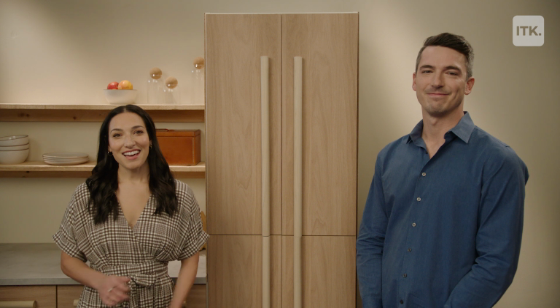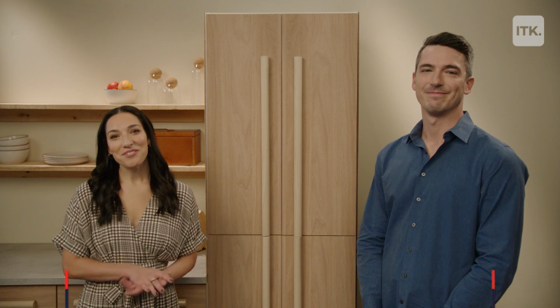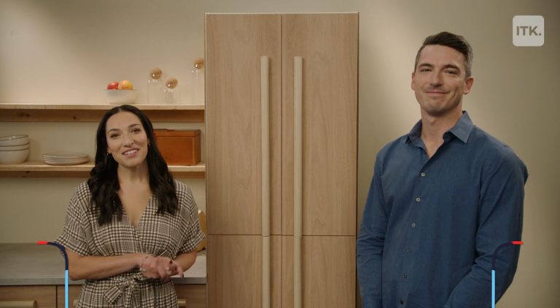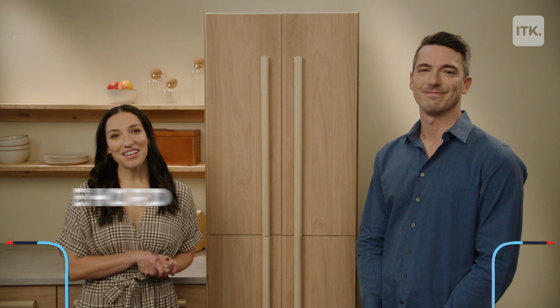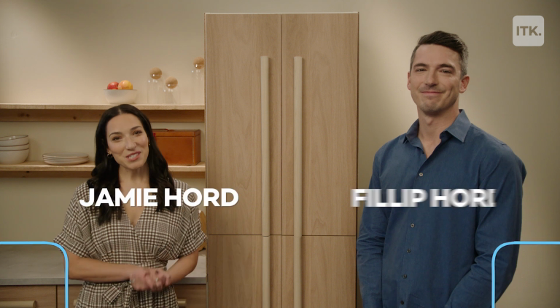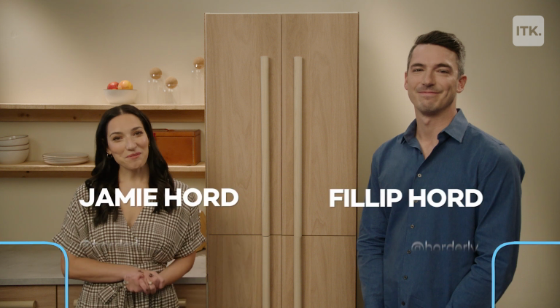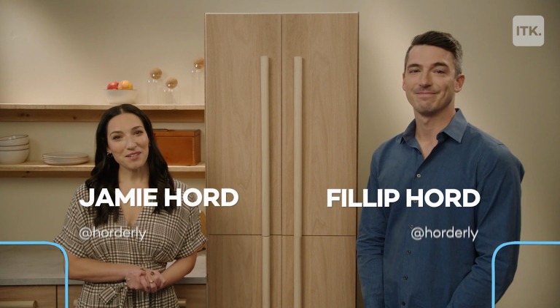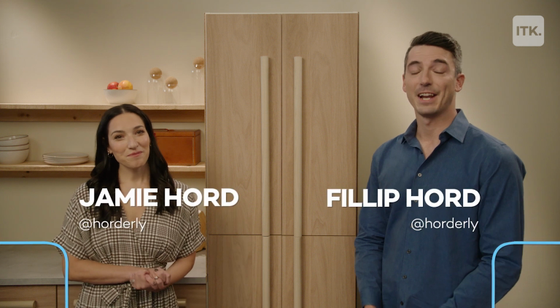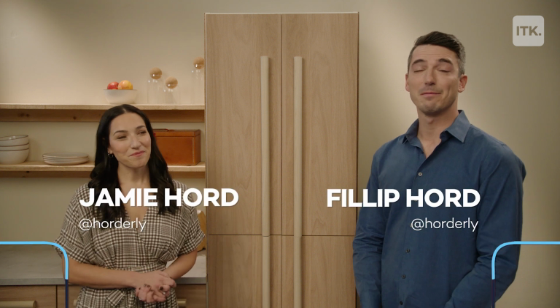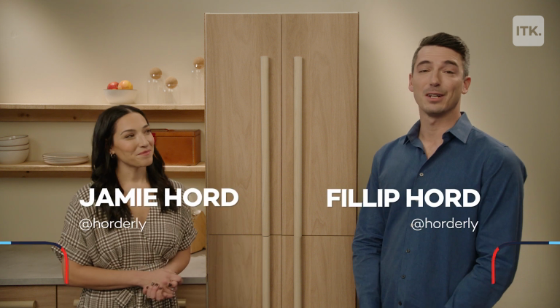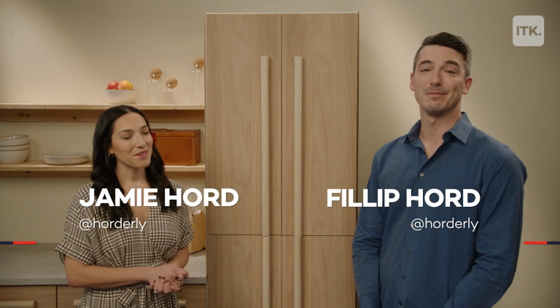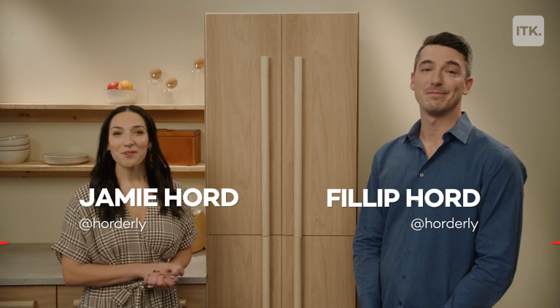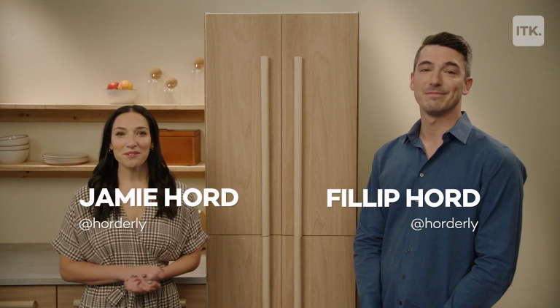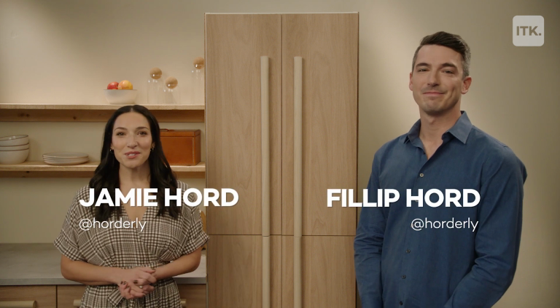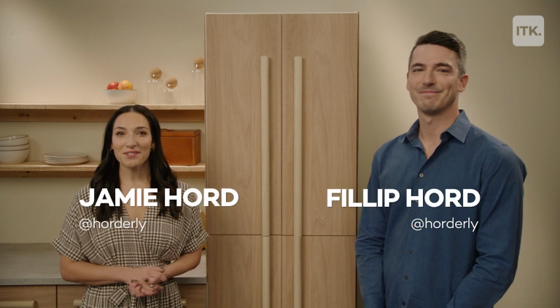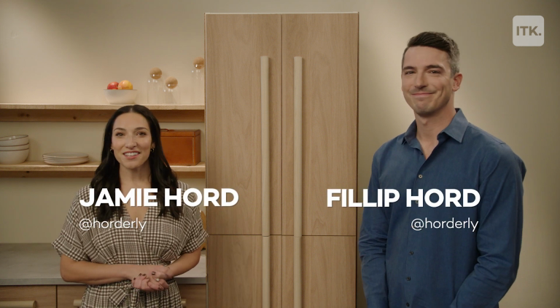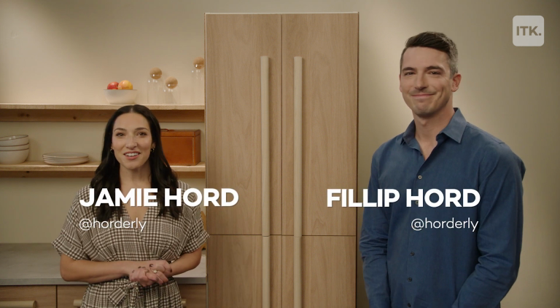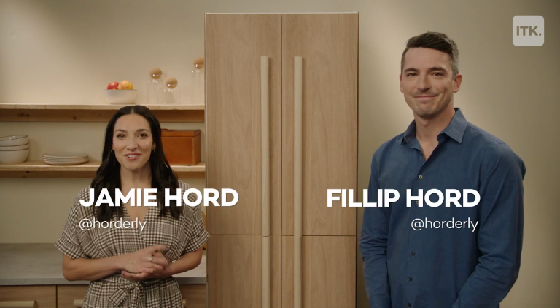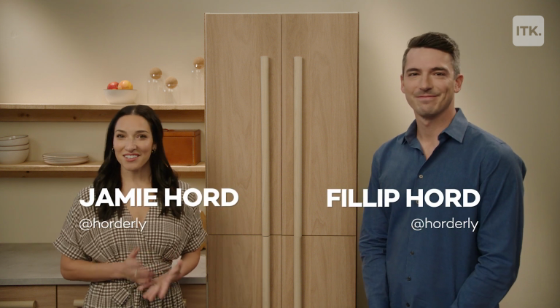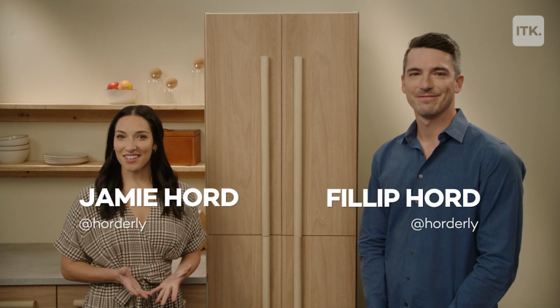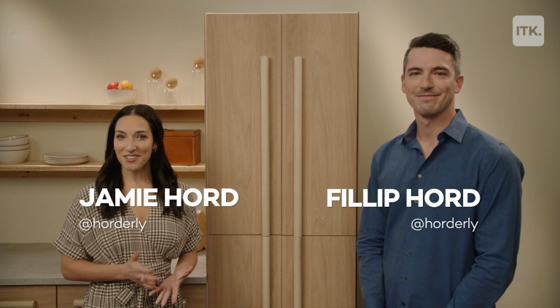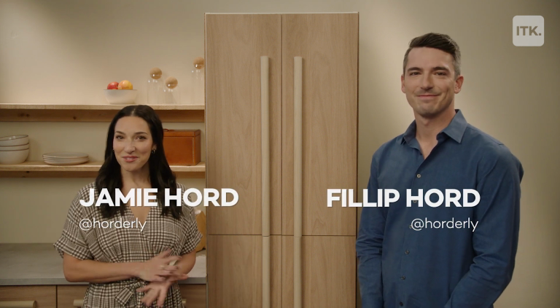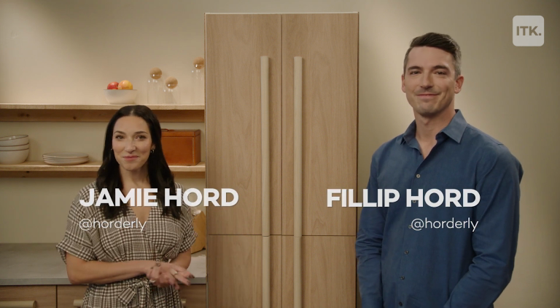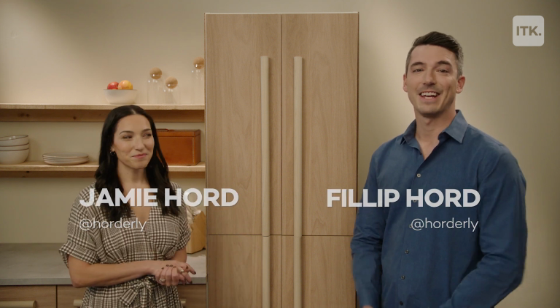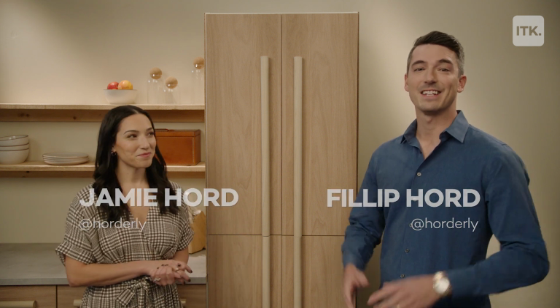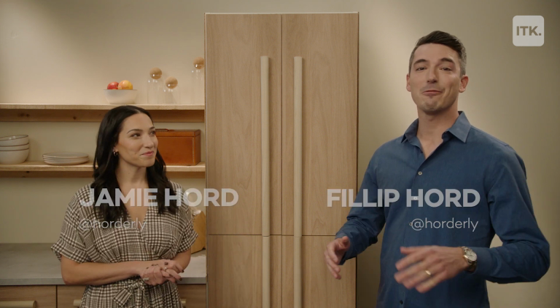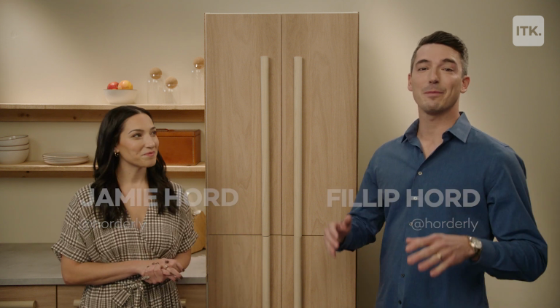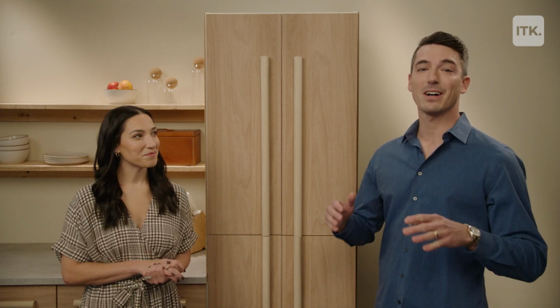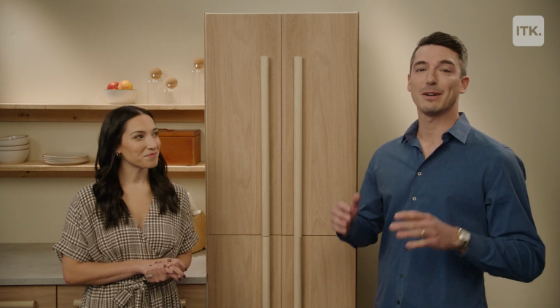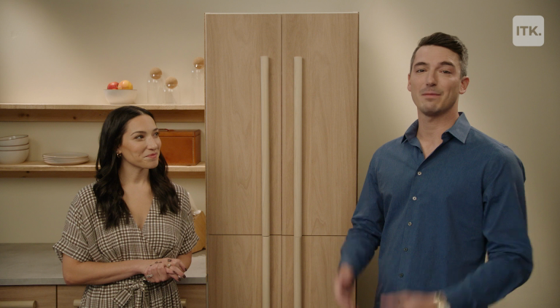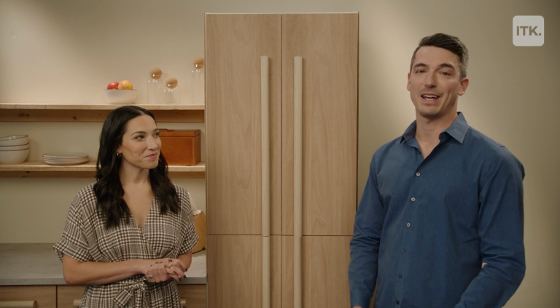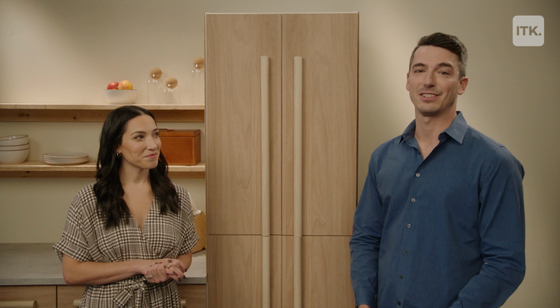Hi everyone, I'm Jamie. And I'm Phillip. Welcome to In the Know Uncluttered. And today we're going to be talking about the pantry.